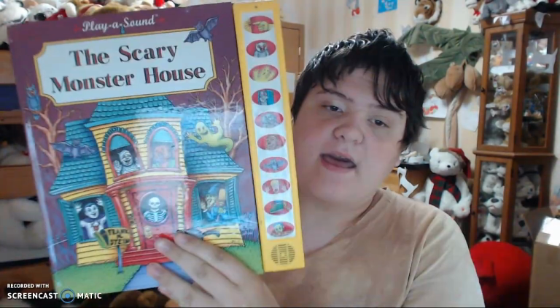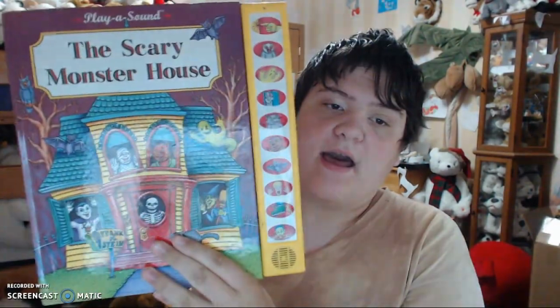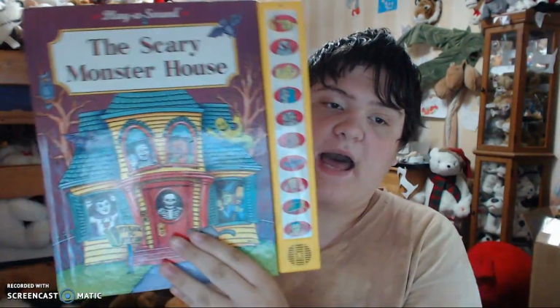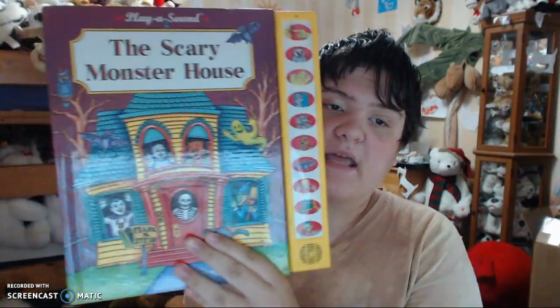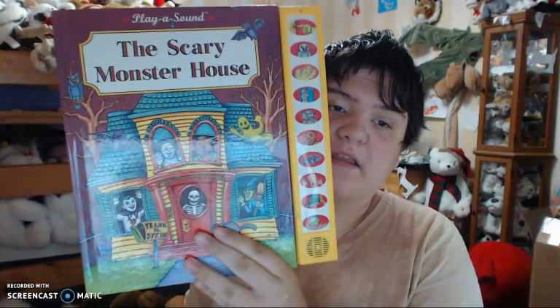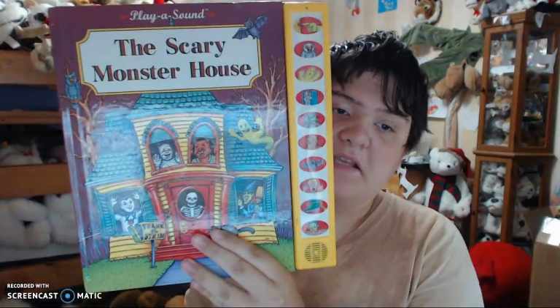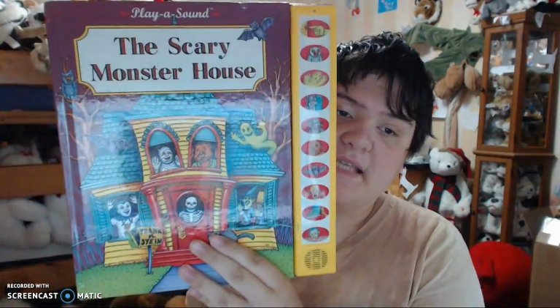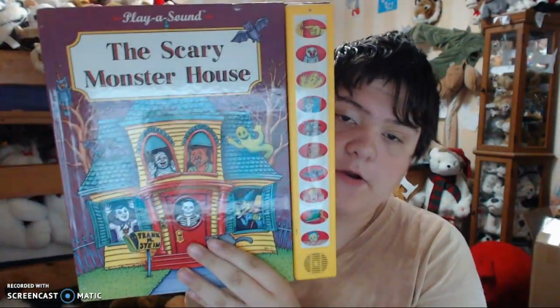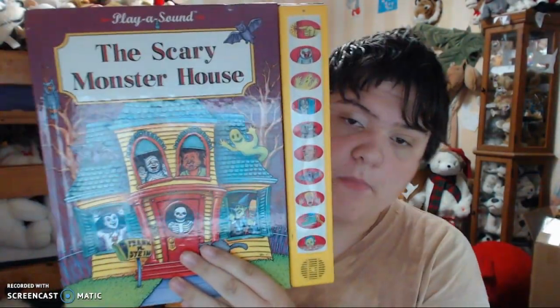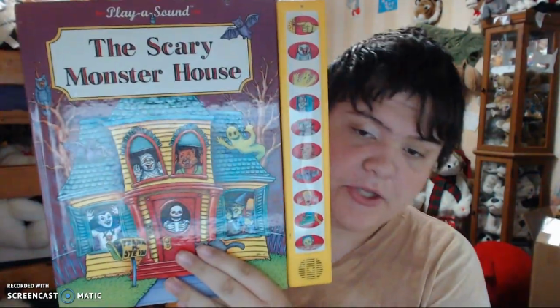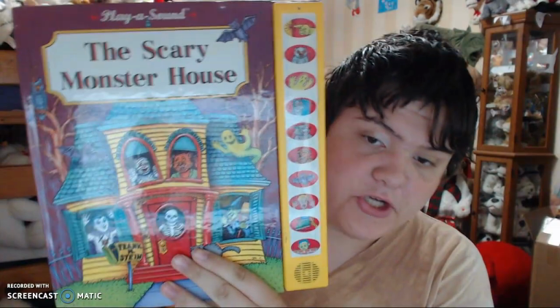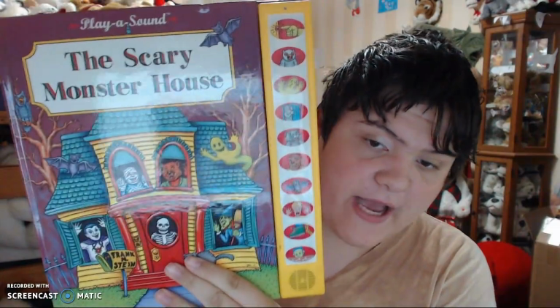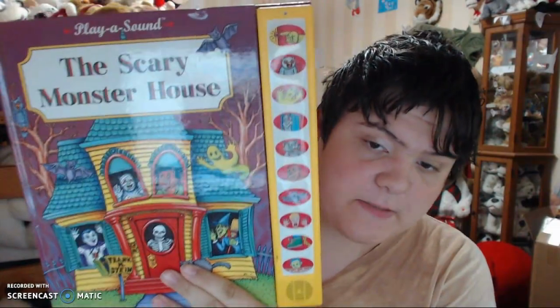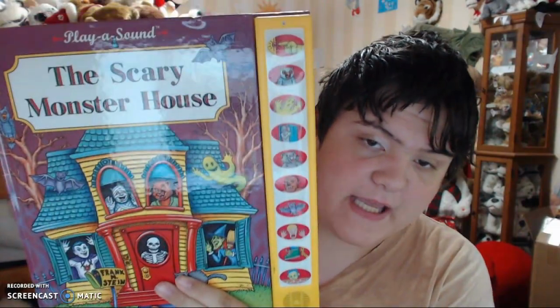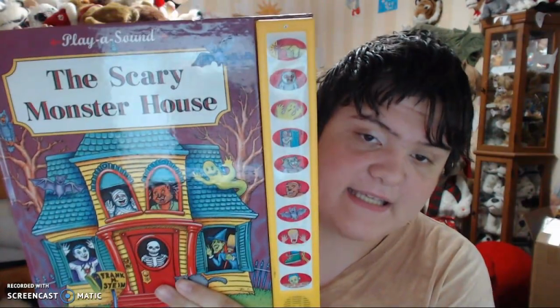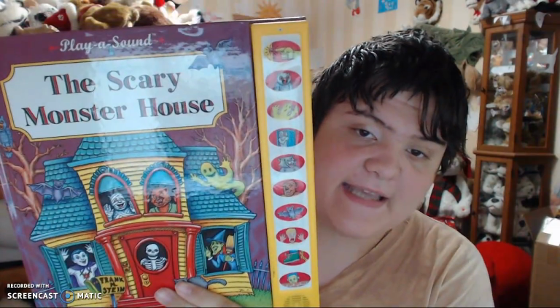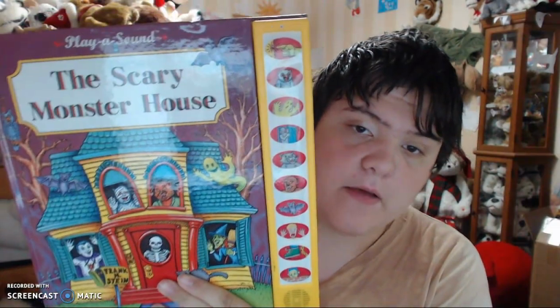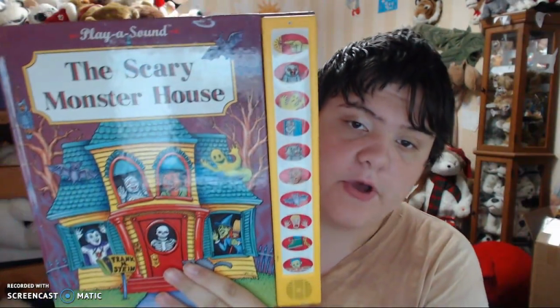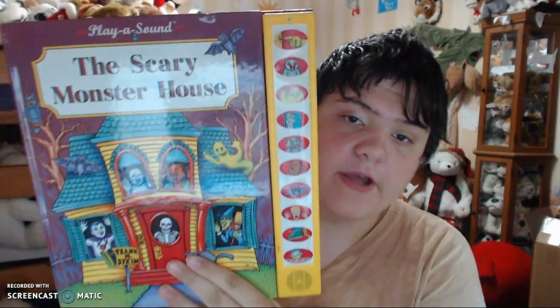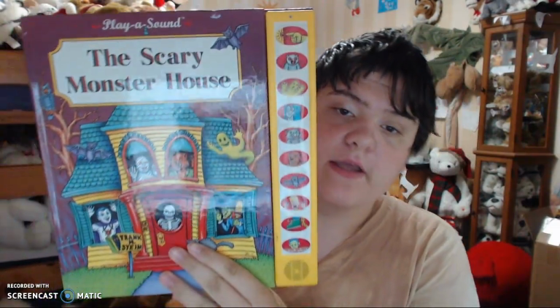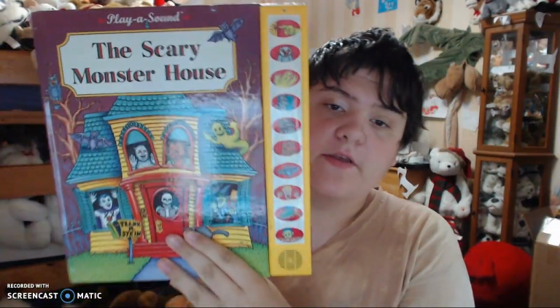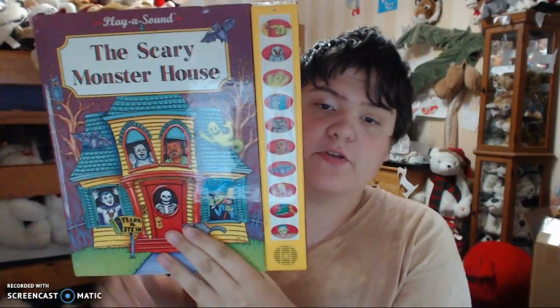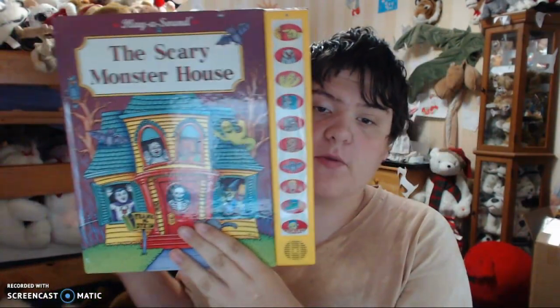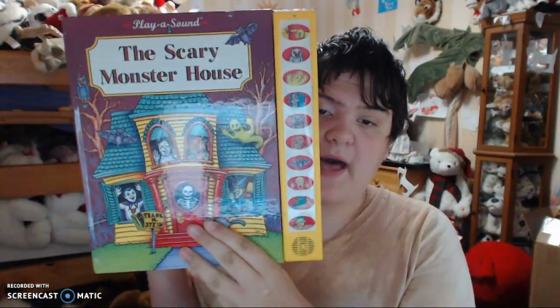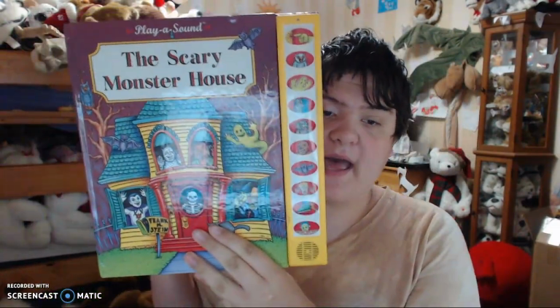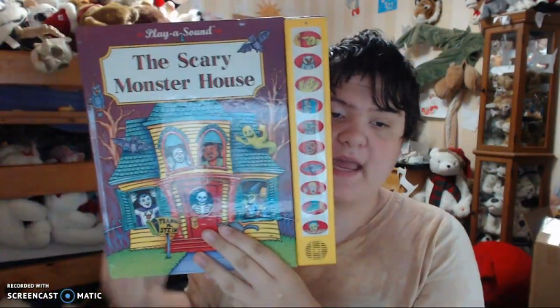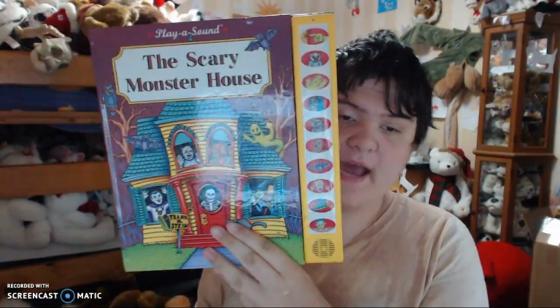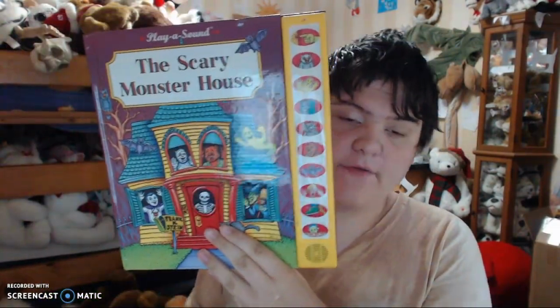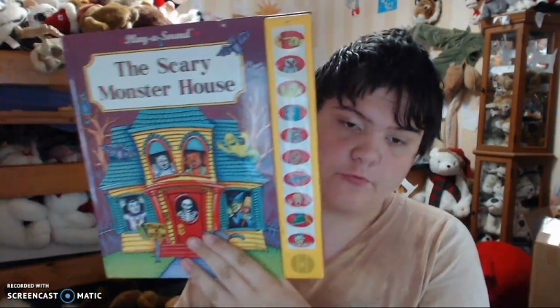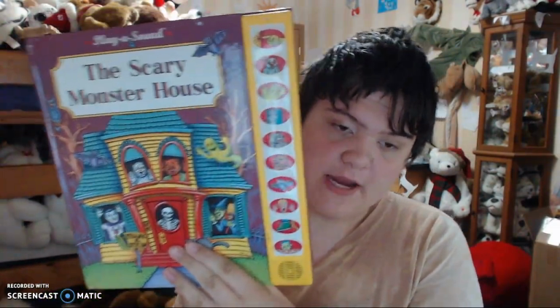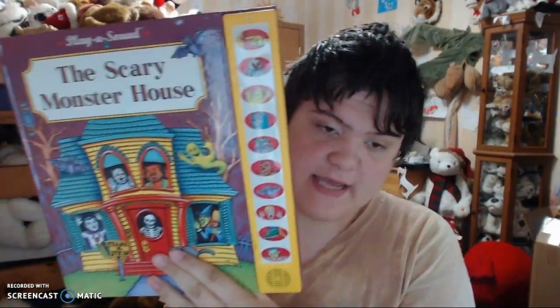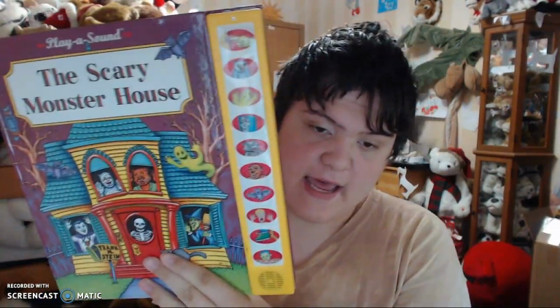I got the Scary Monster House Play a Sound Book. So goodbye, and have a great day!